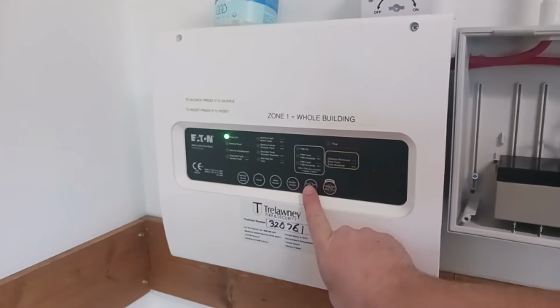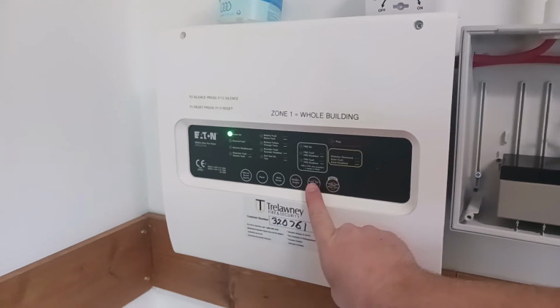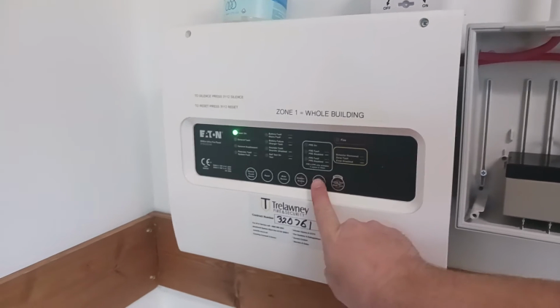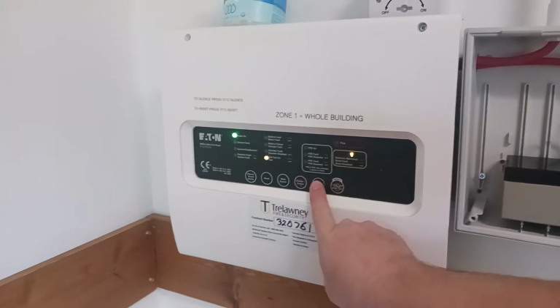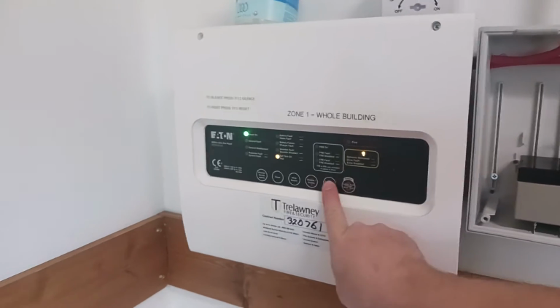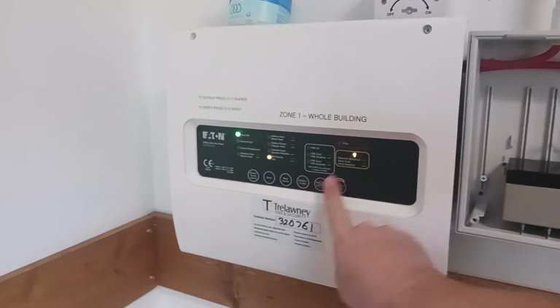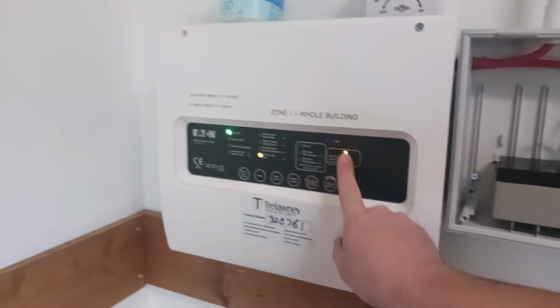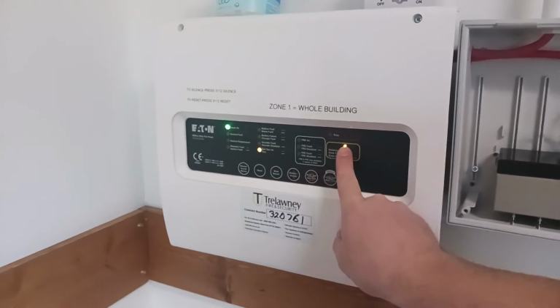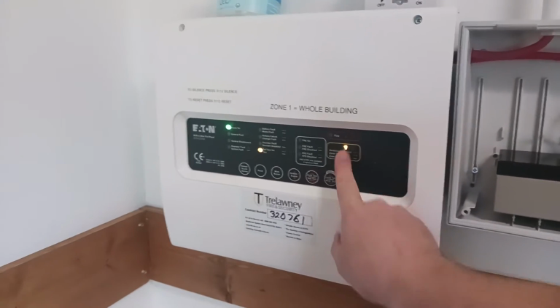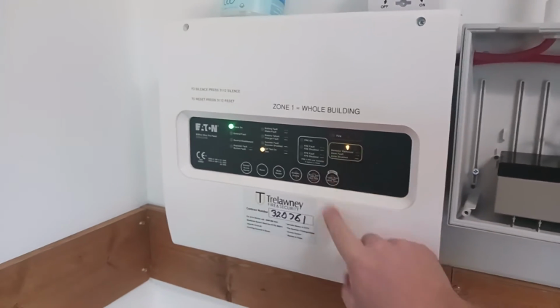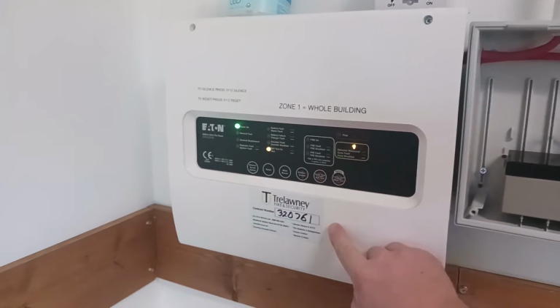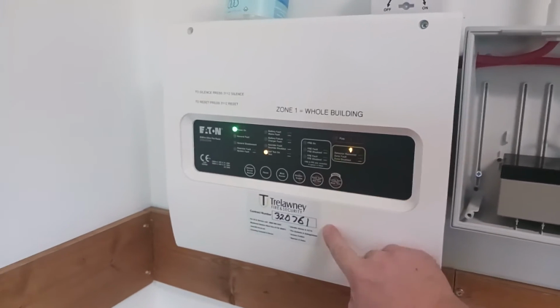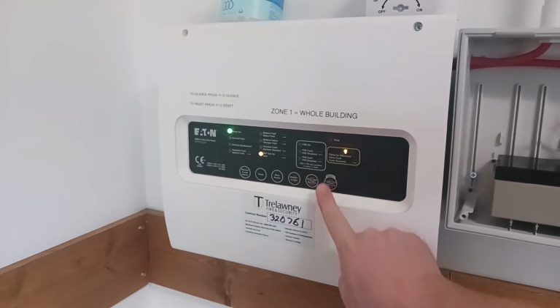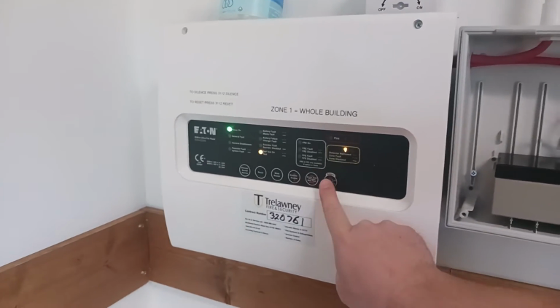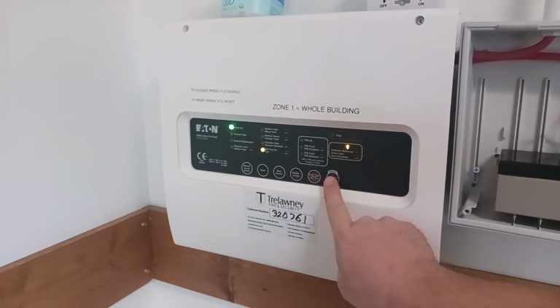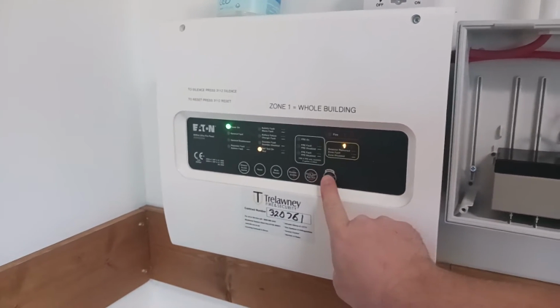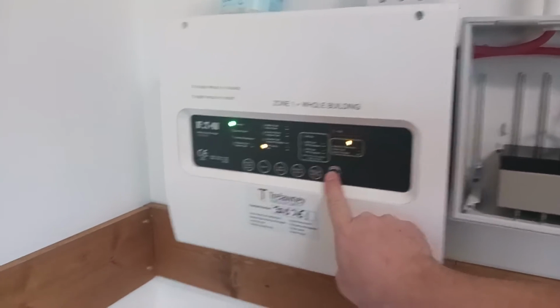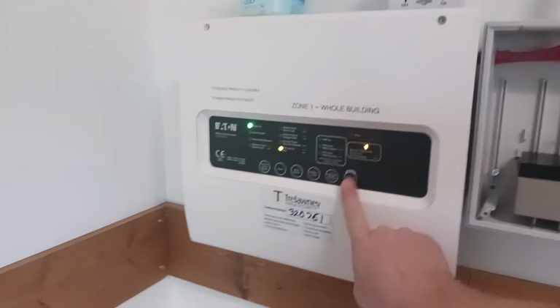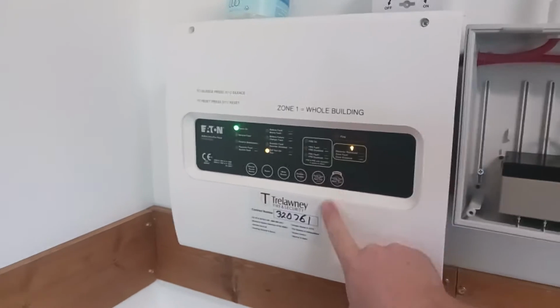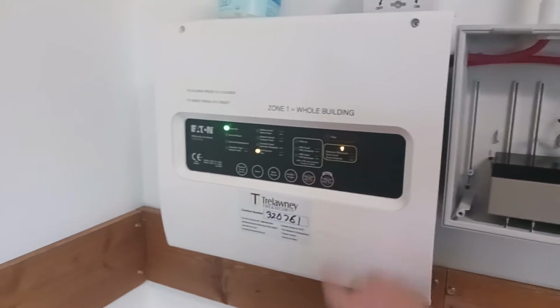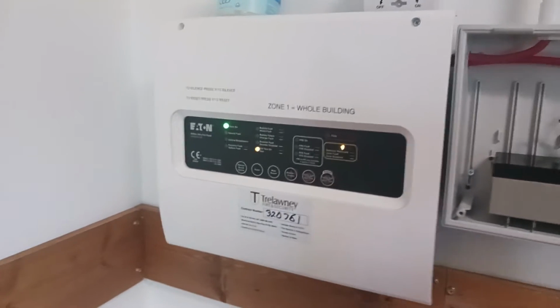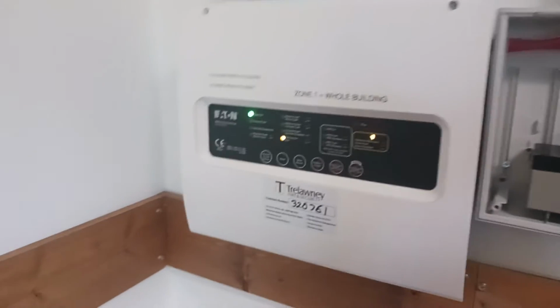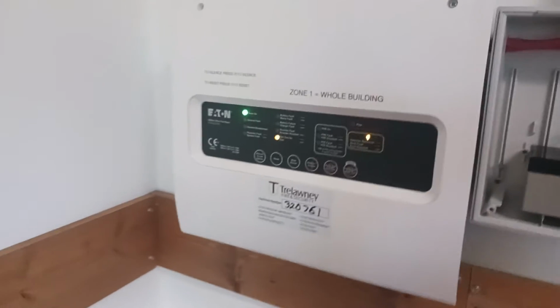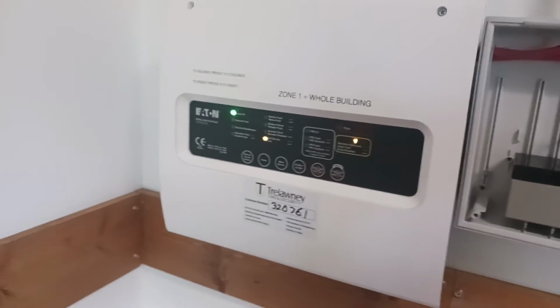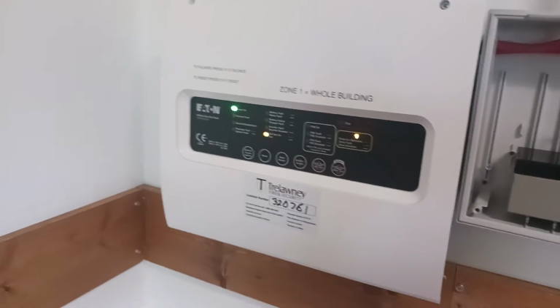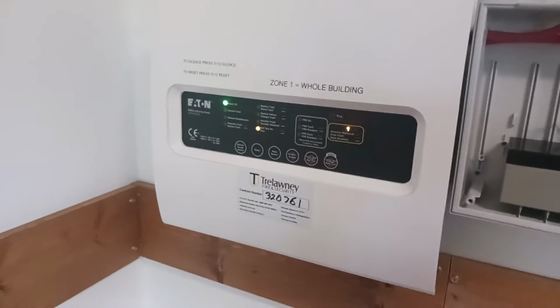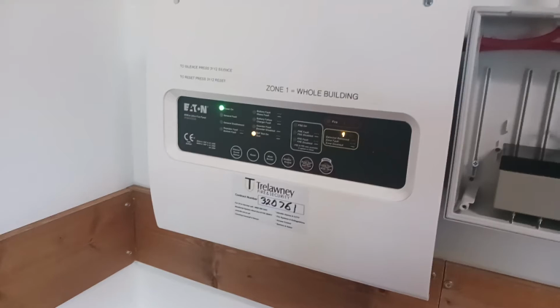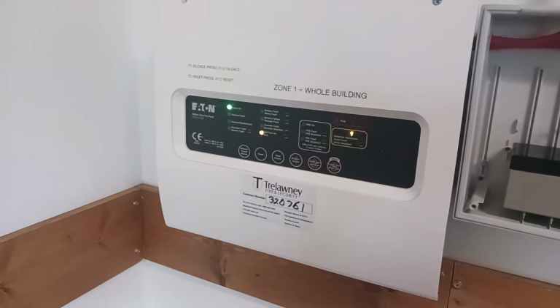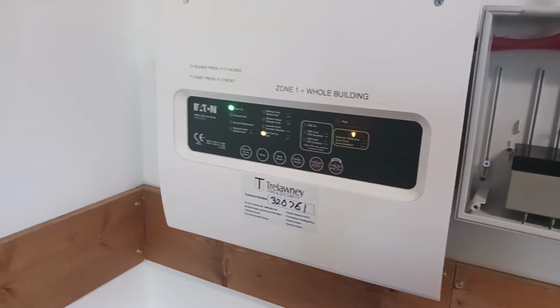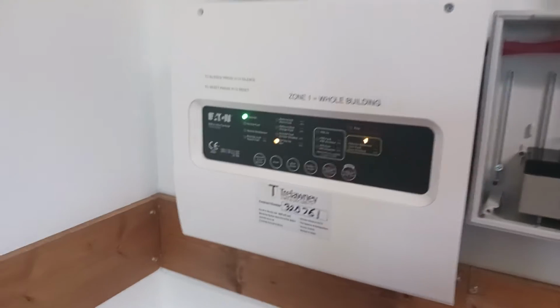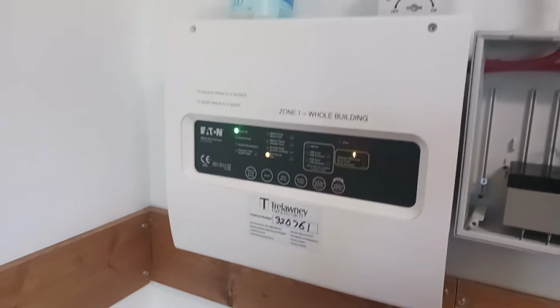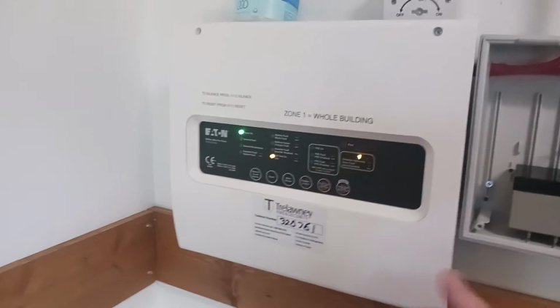Press zone test and you'll see number 1 comes up. Now press walk test, and that has enabled zone 1.